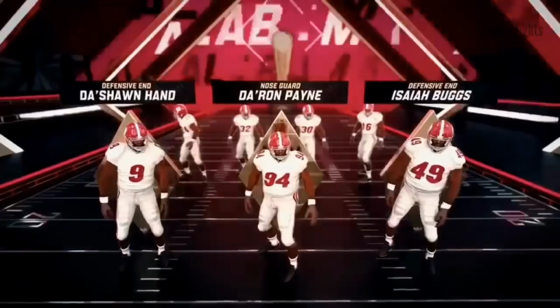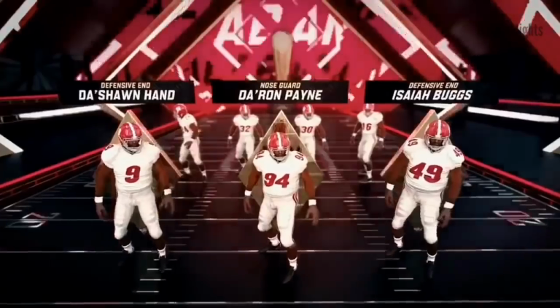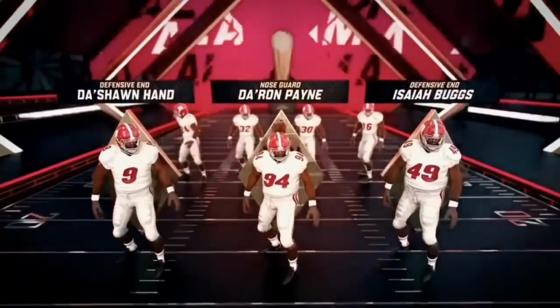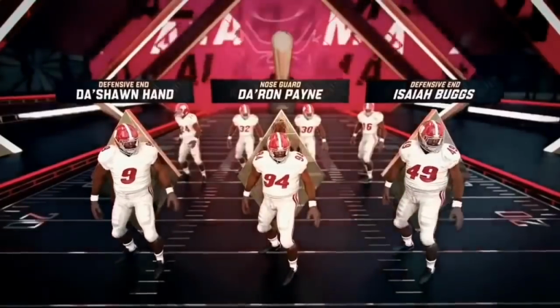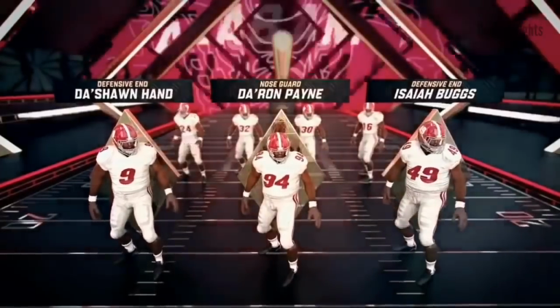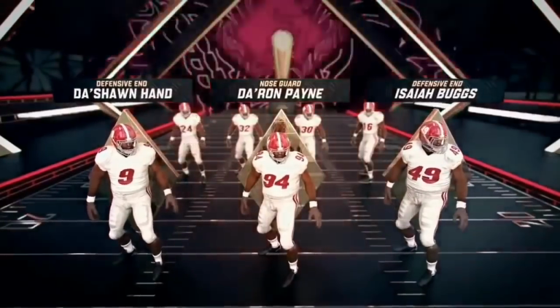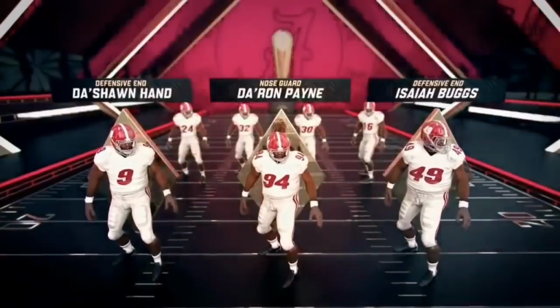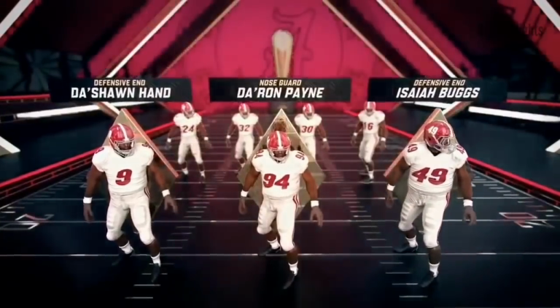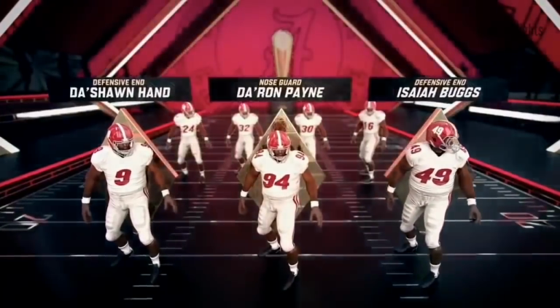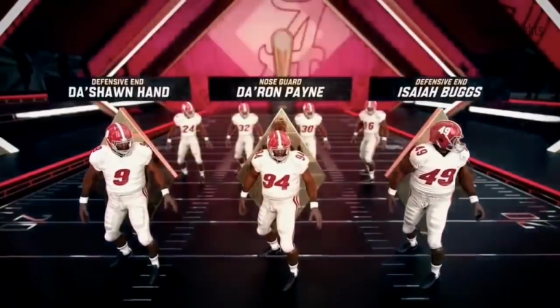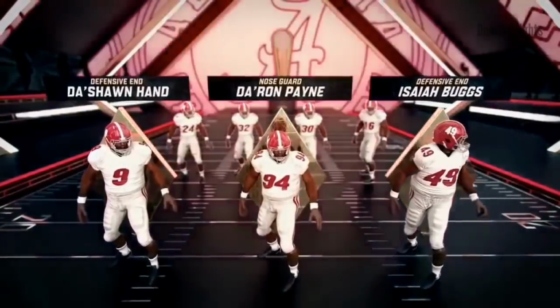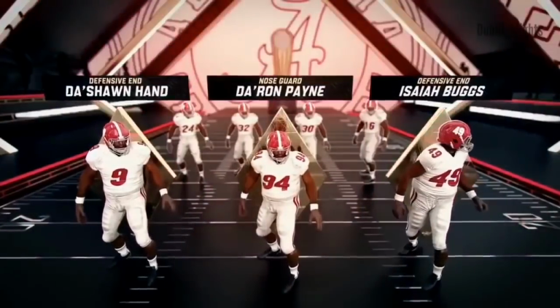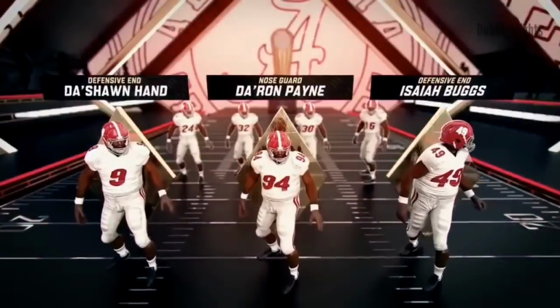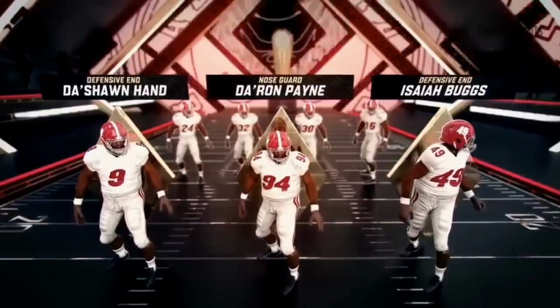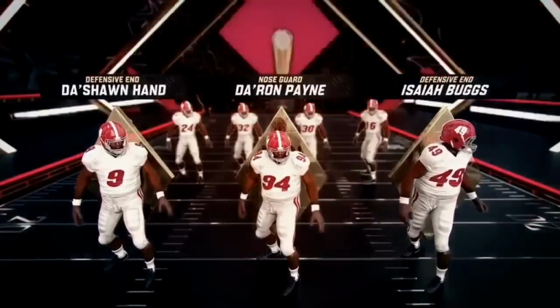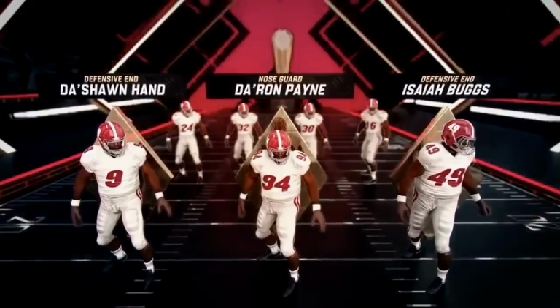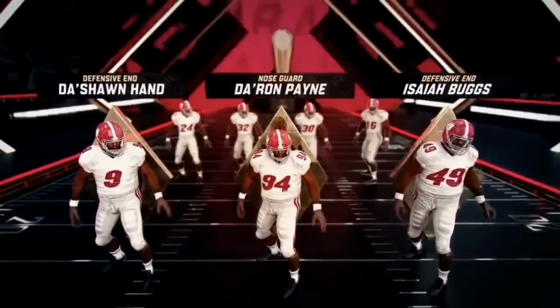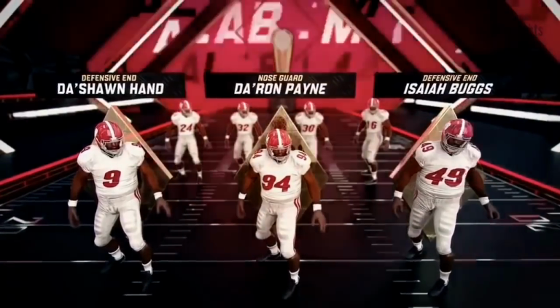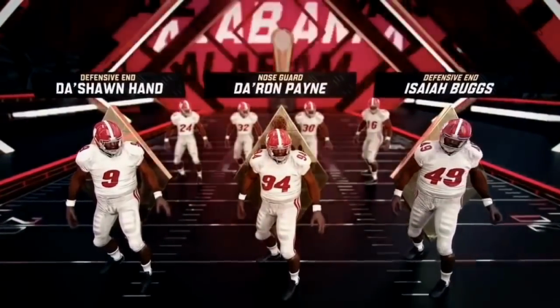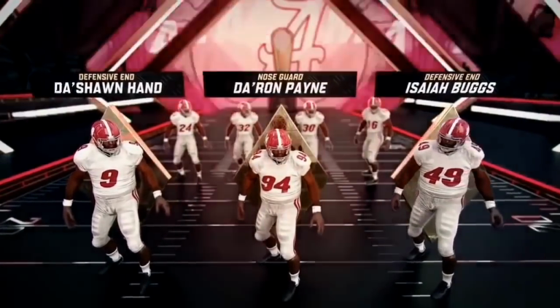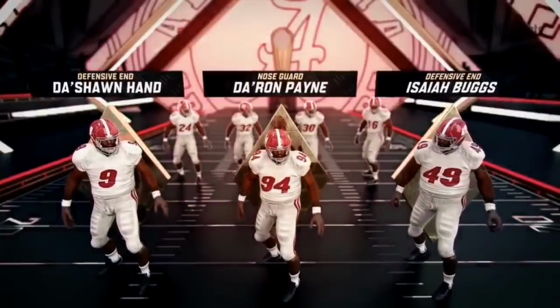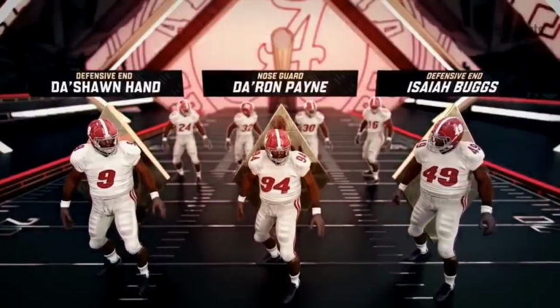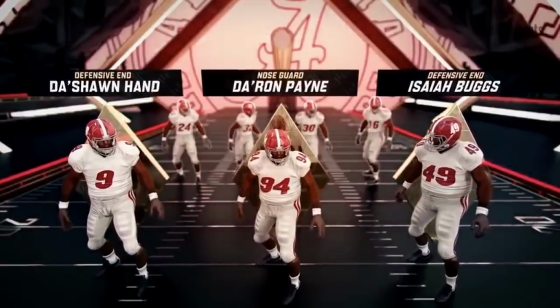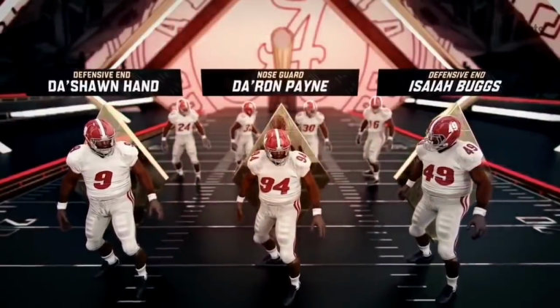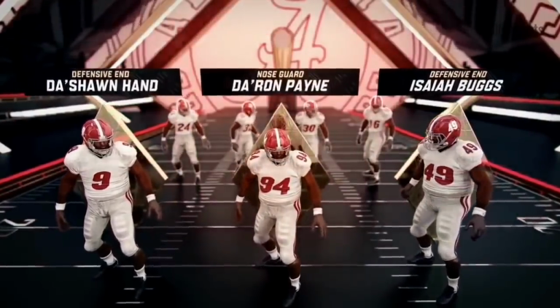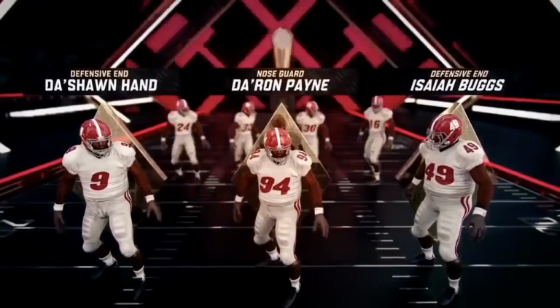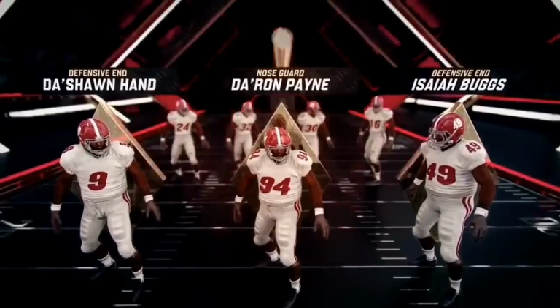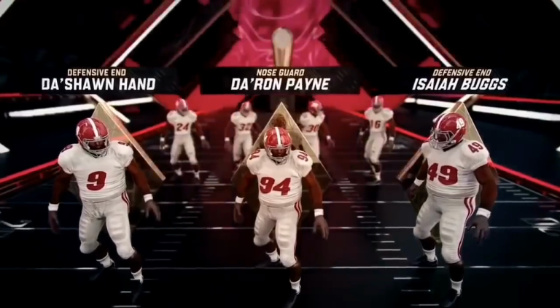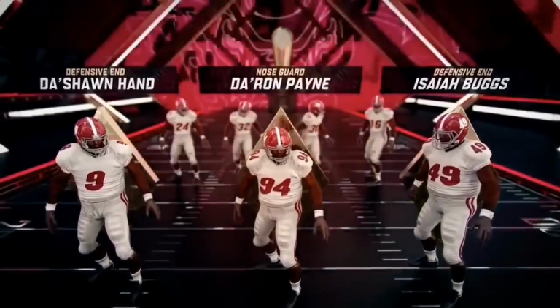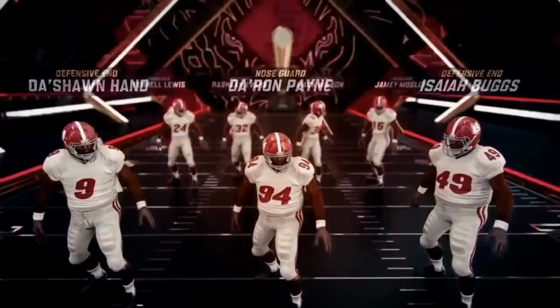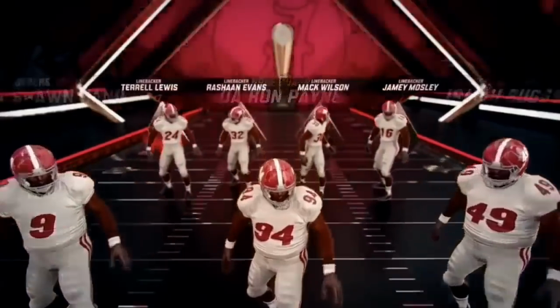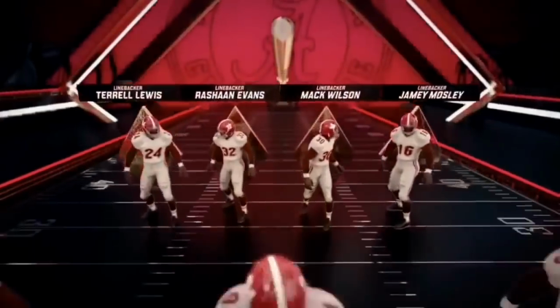They play a 3-4. Deshaun Hand looked healthy last week. Theron Payne is very, very physical in the middle.